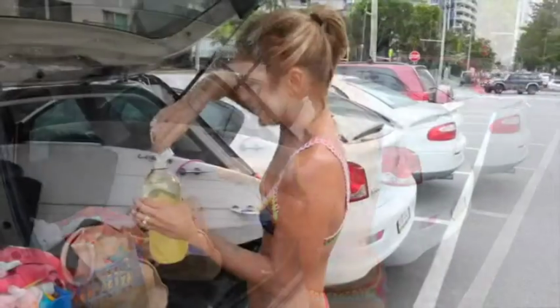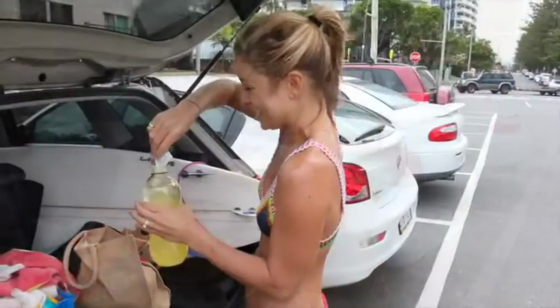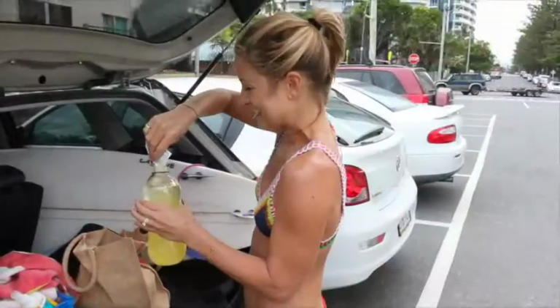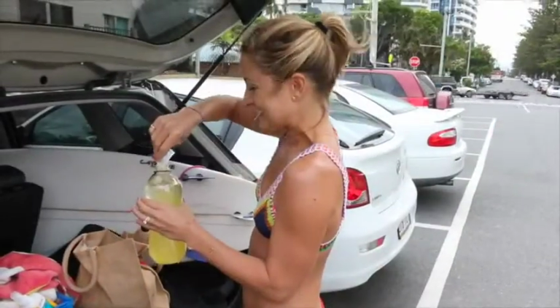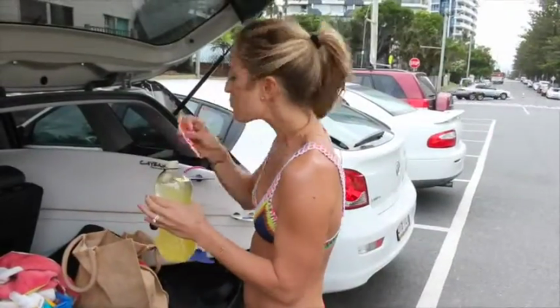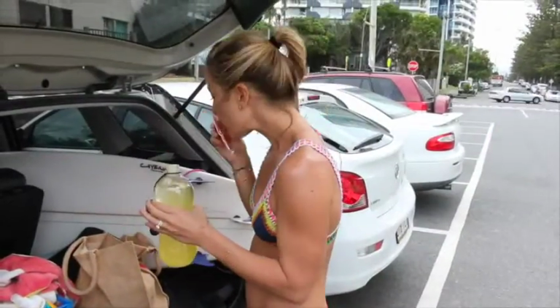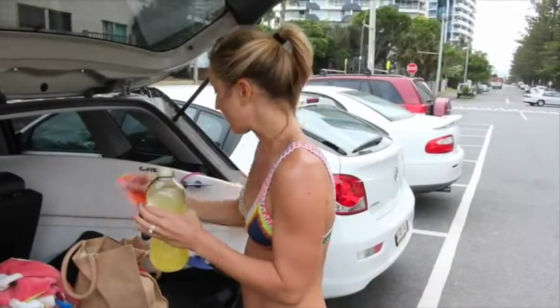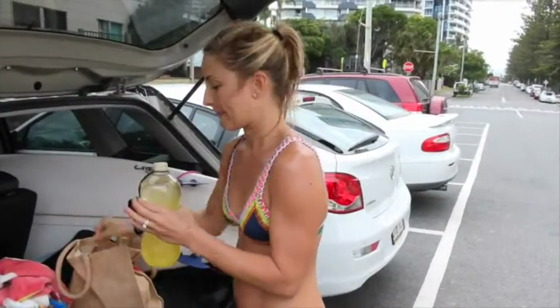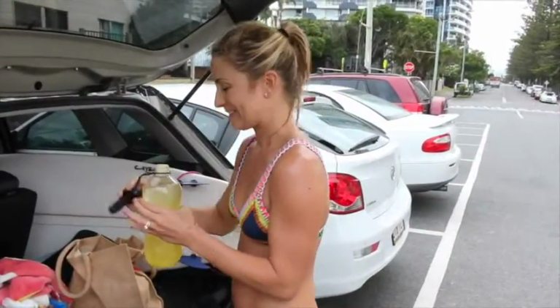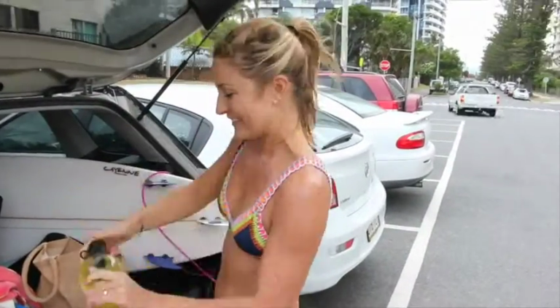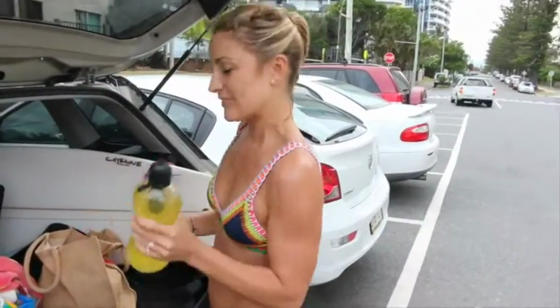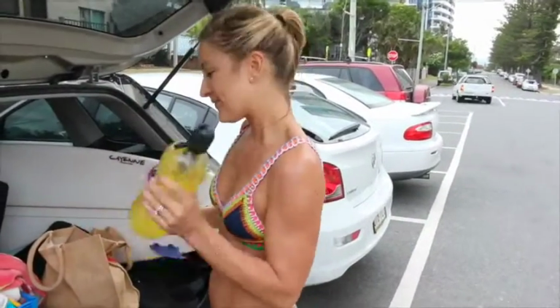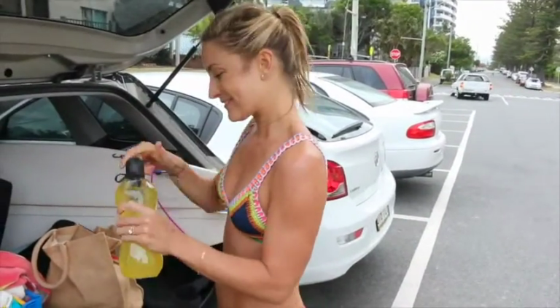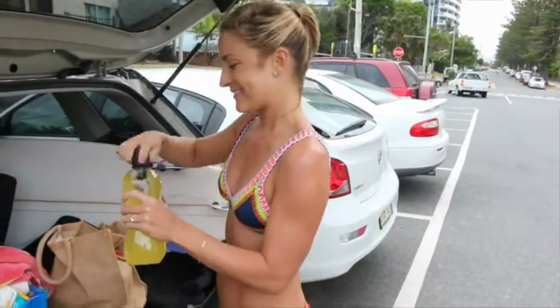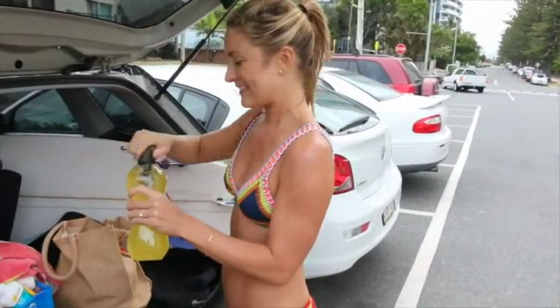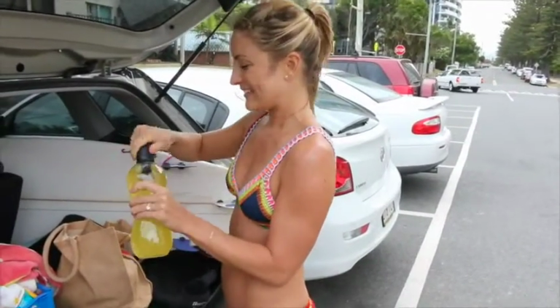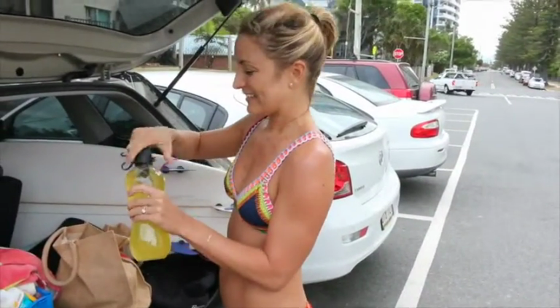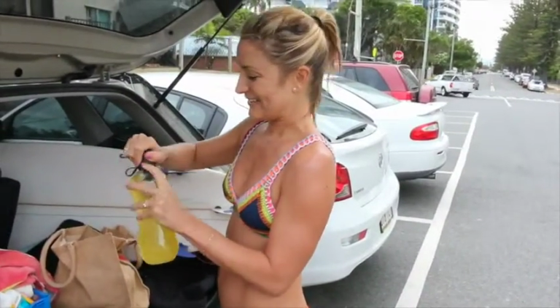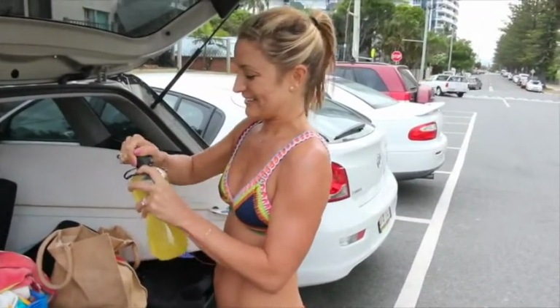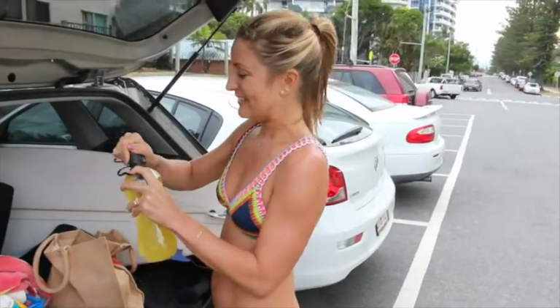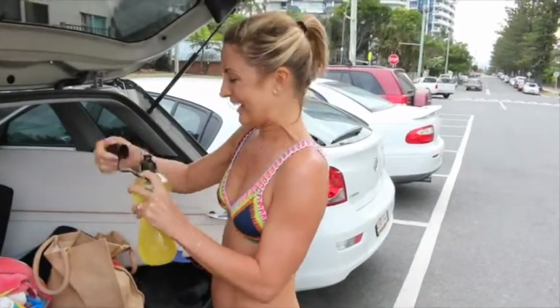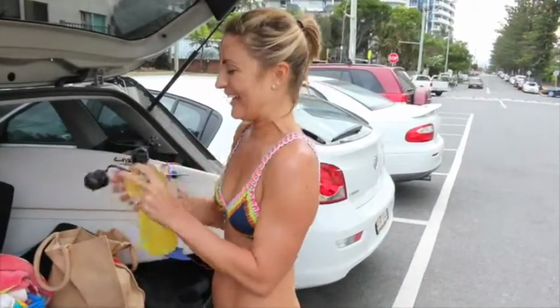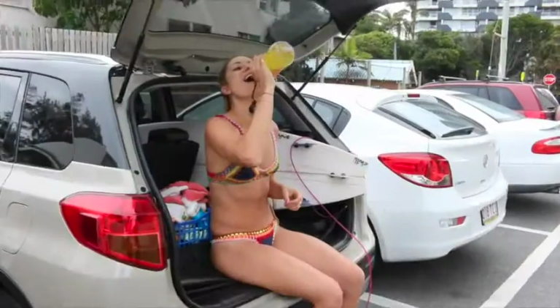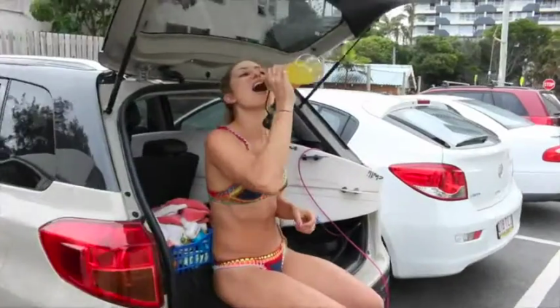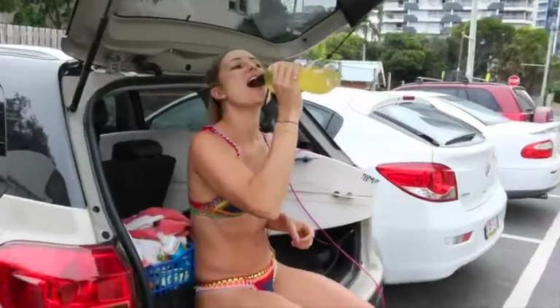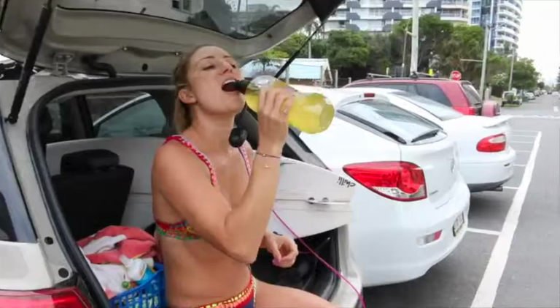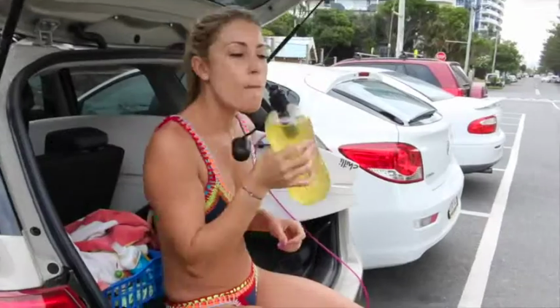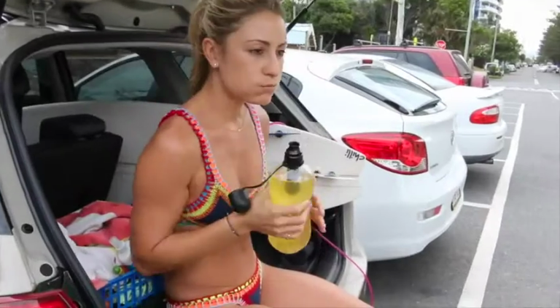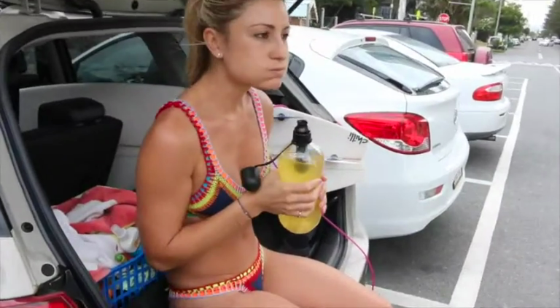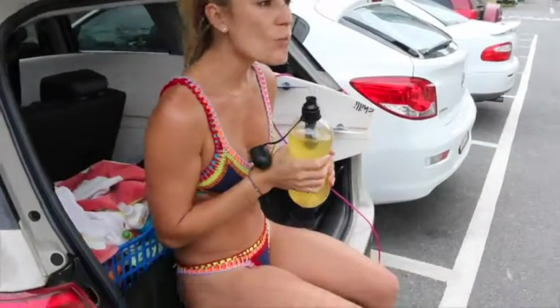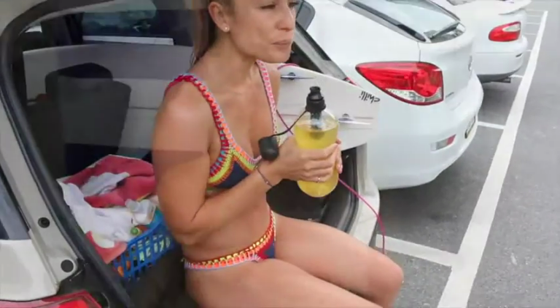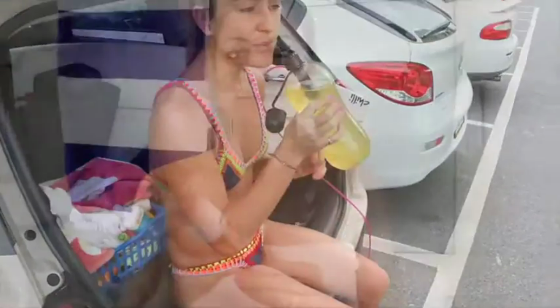I also bring a Hydrolate Sport with me and add it to my water. It helps you stay hydrated, it's yummy, and it's low in sugar.